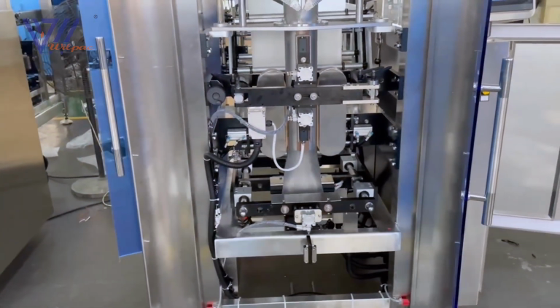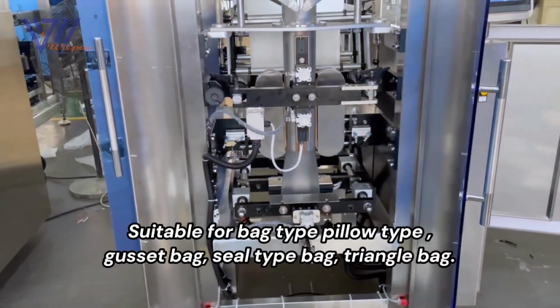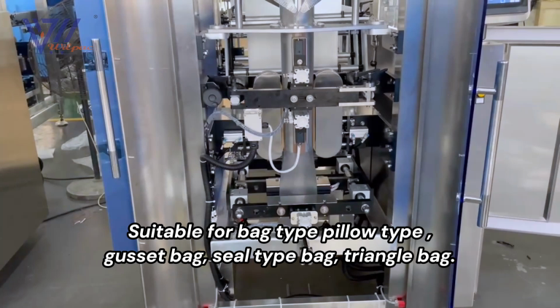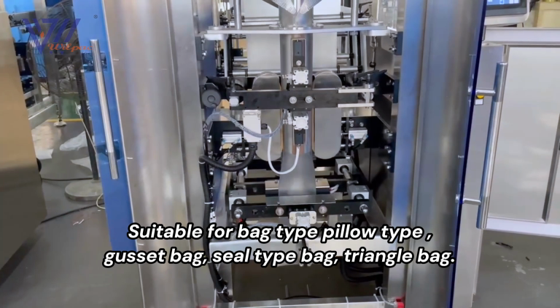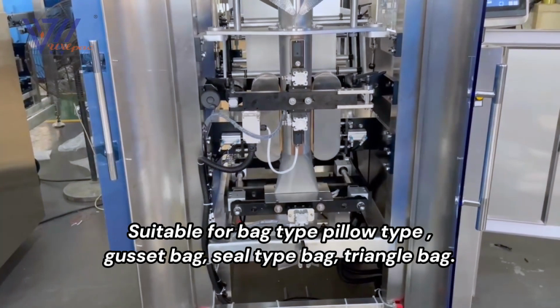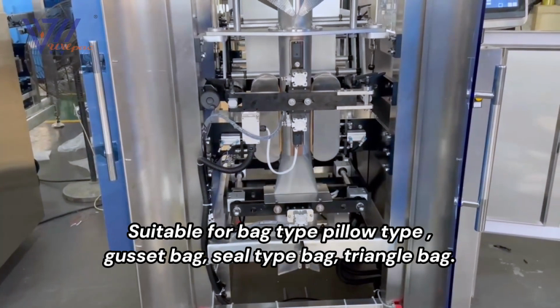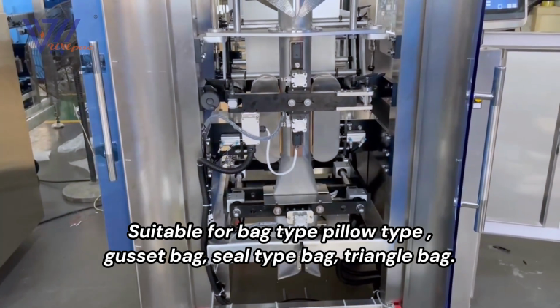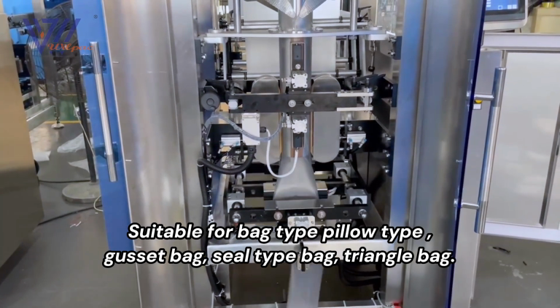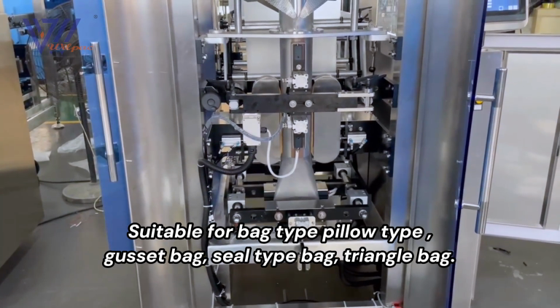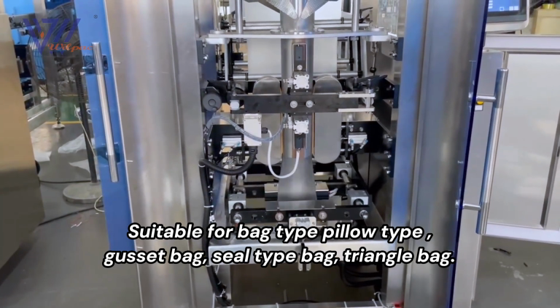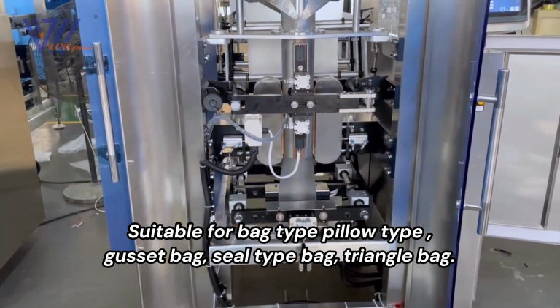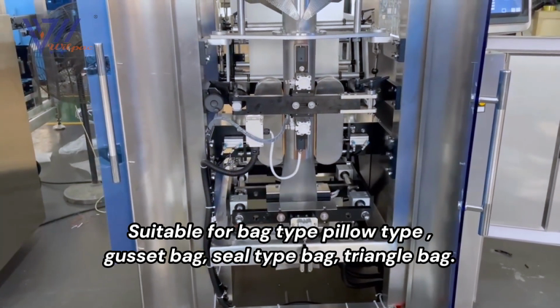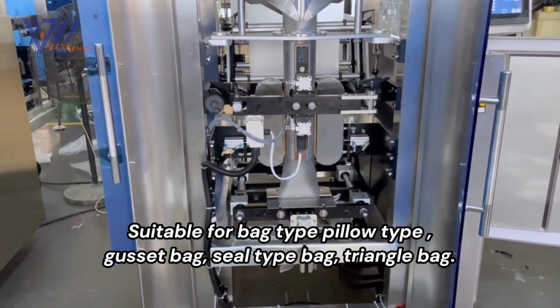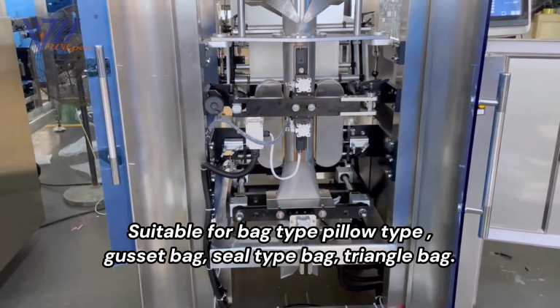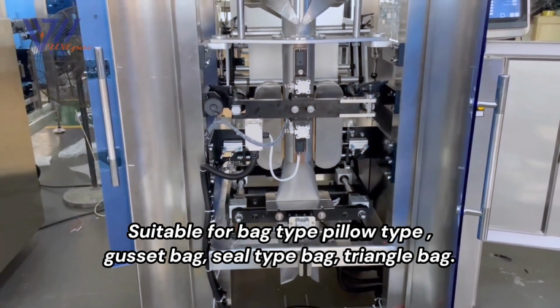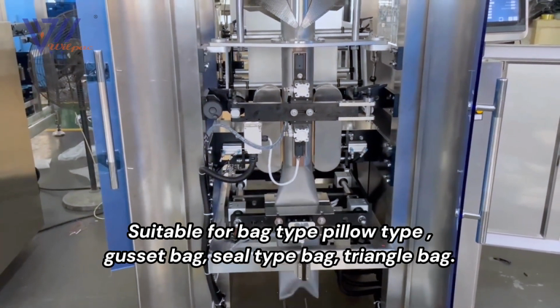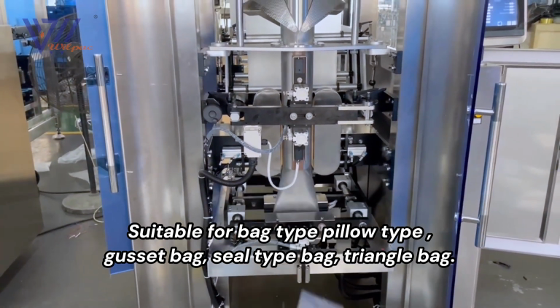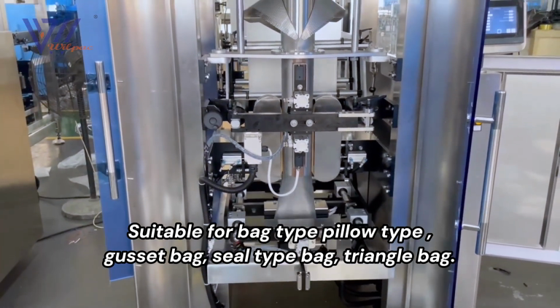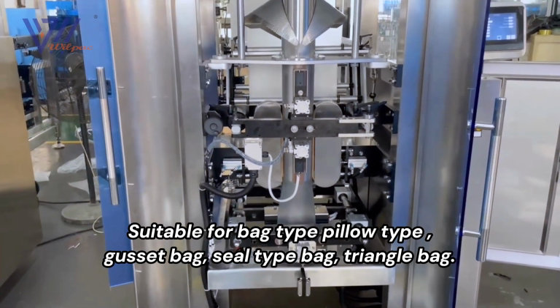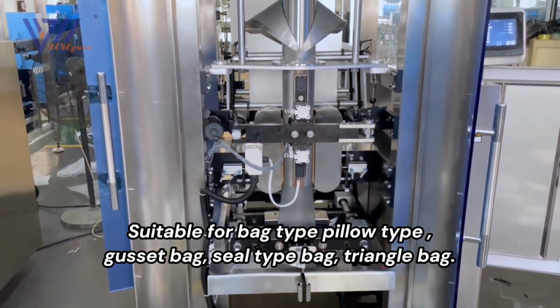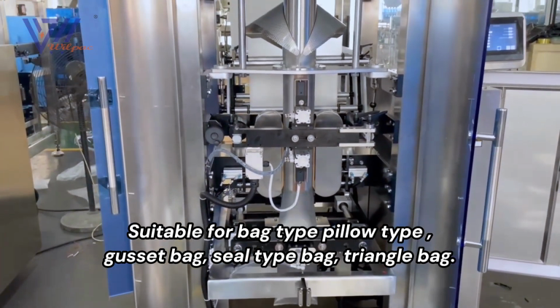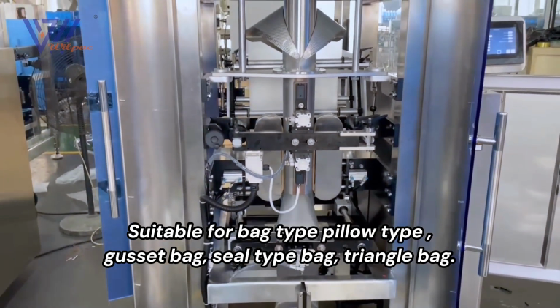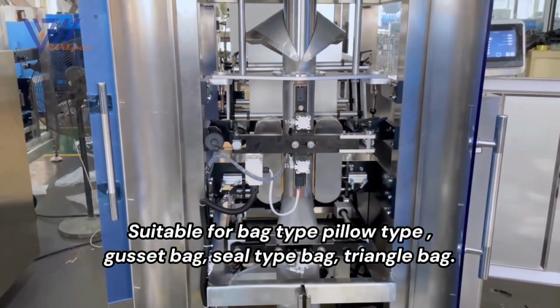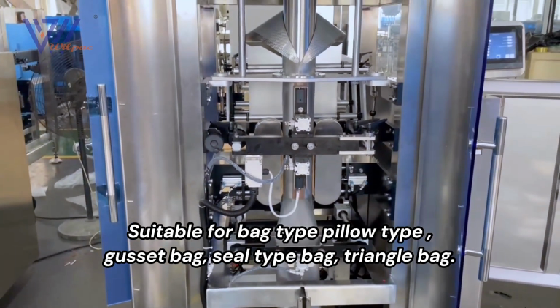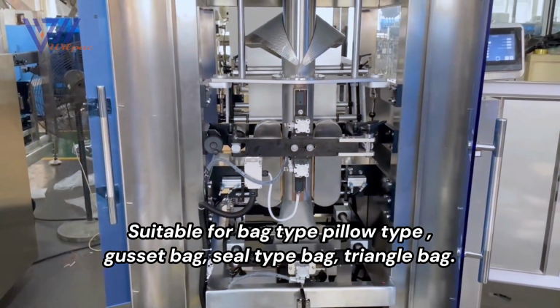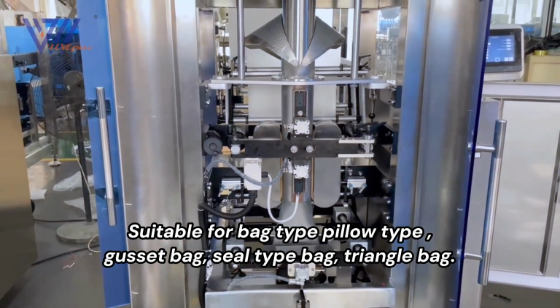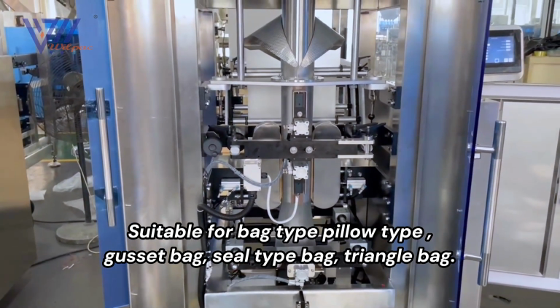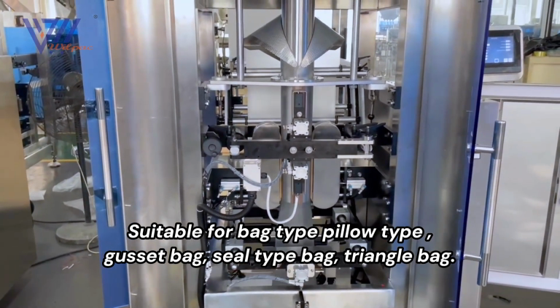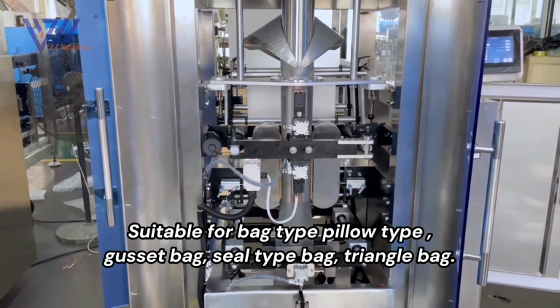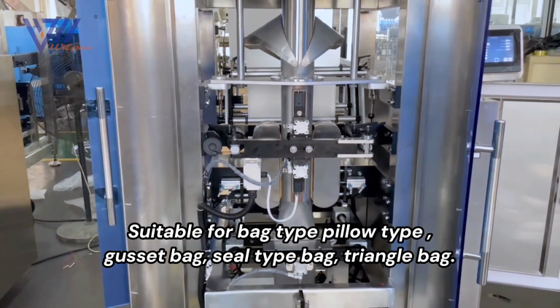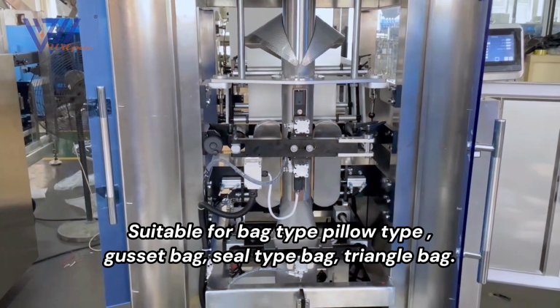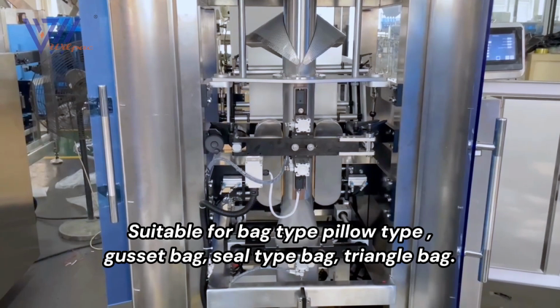Suitable for bag type: pillow type, gusset bag, seal type bag, triangle bag.